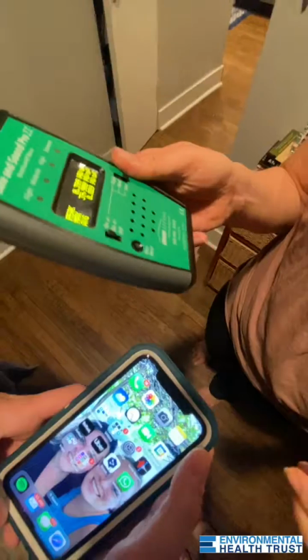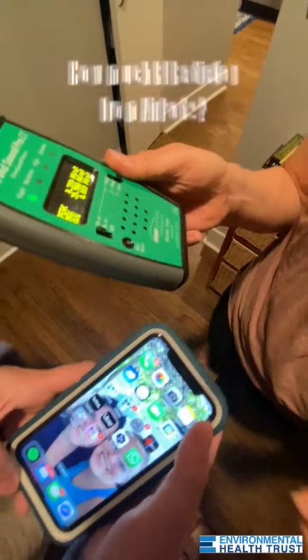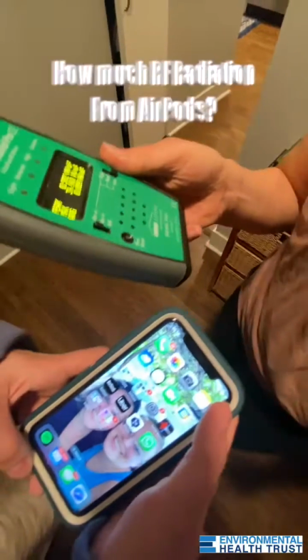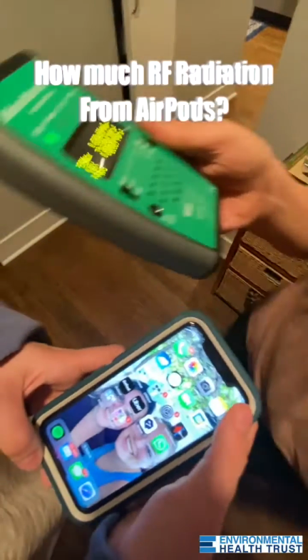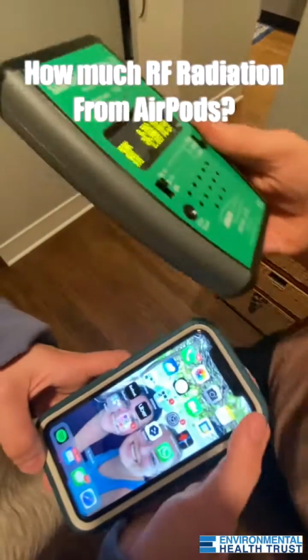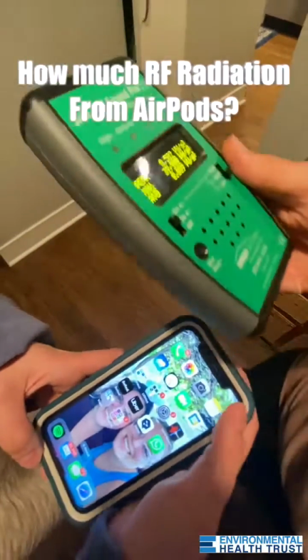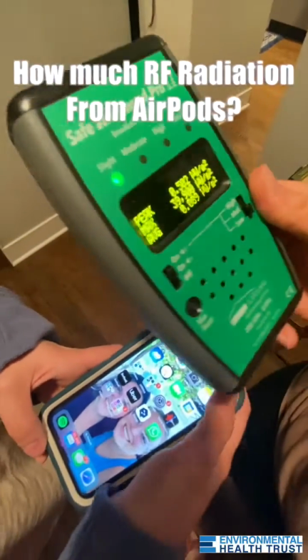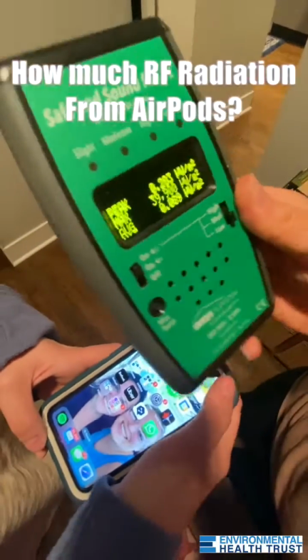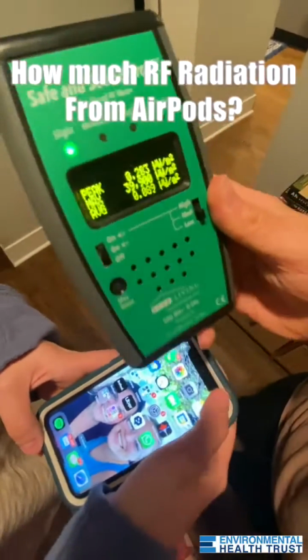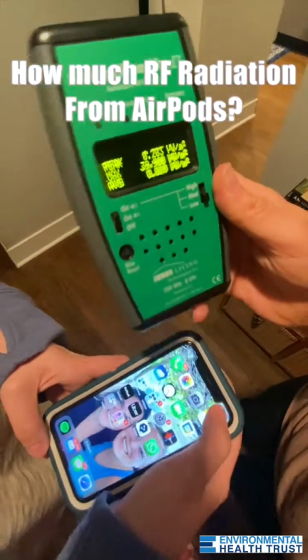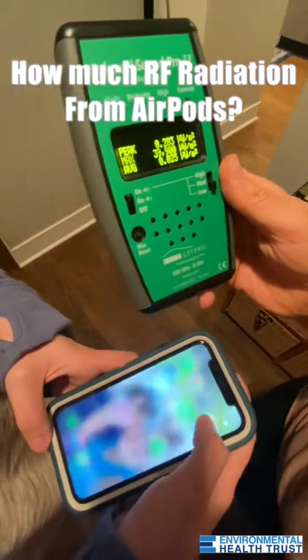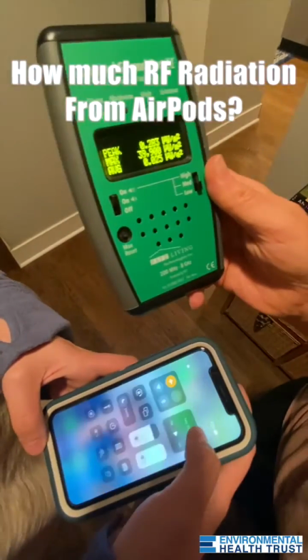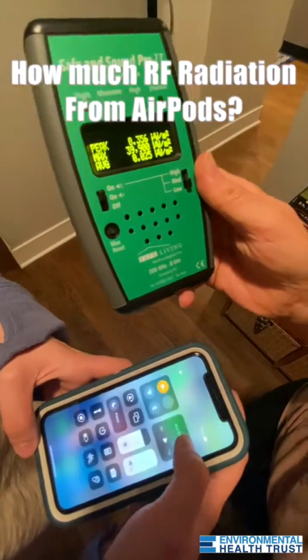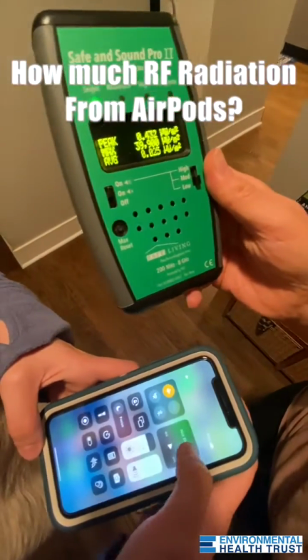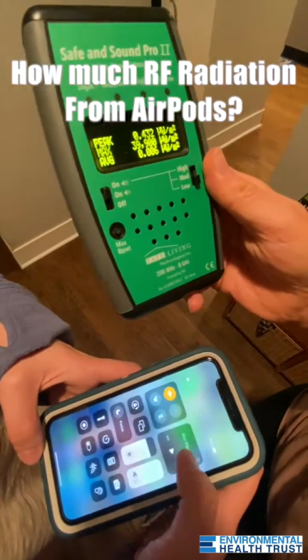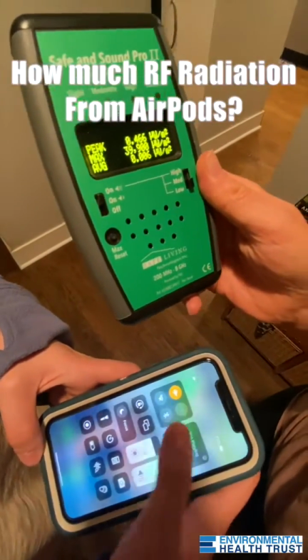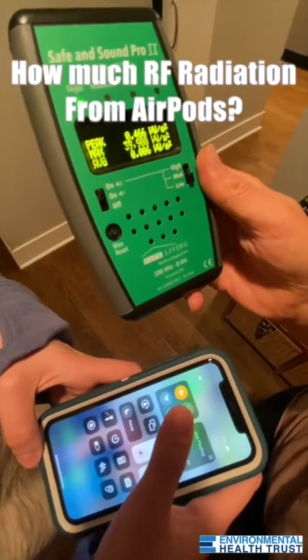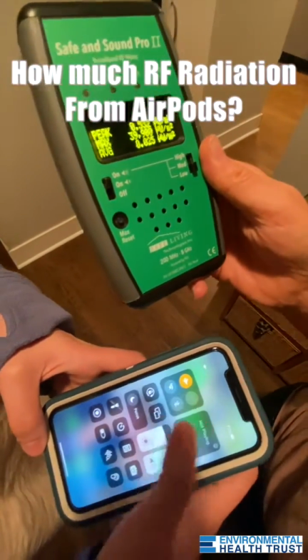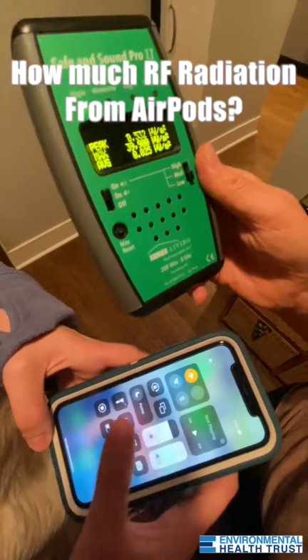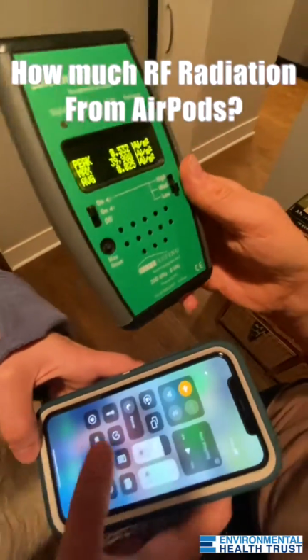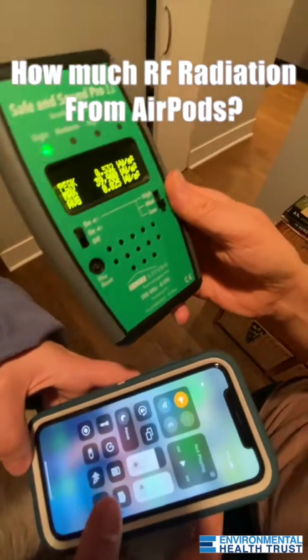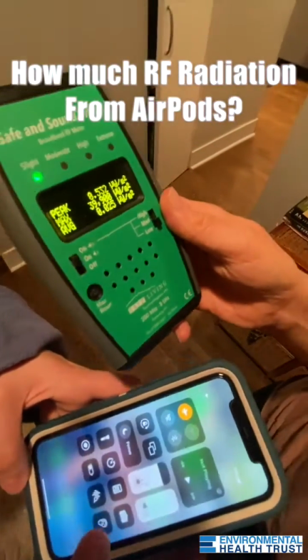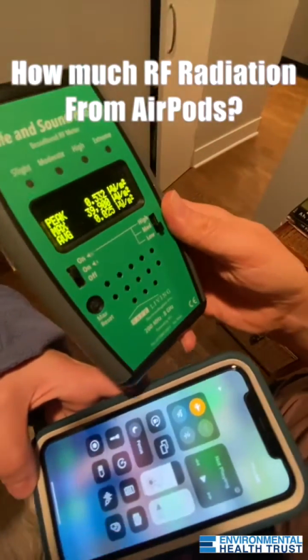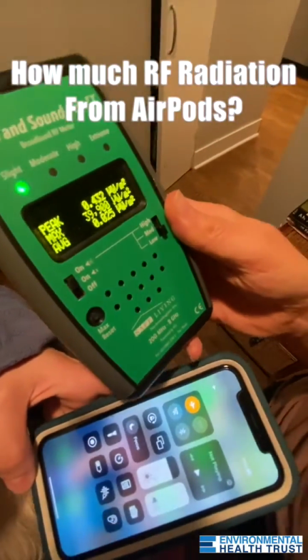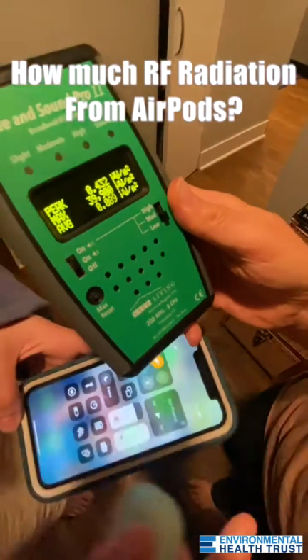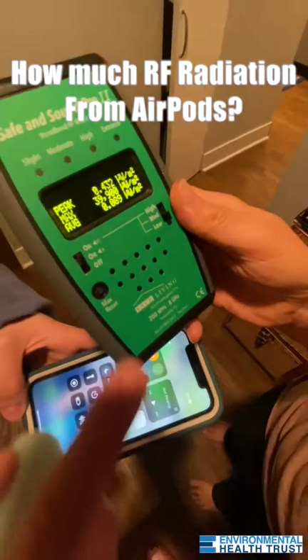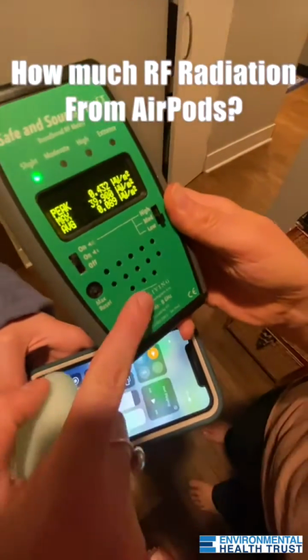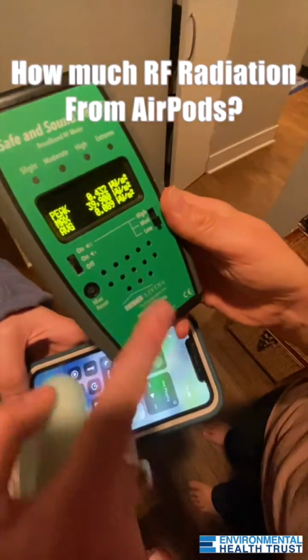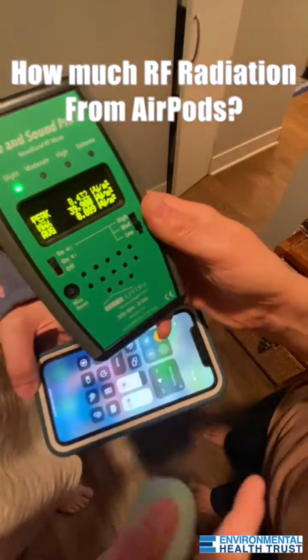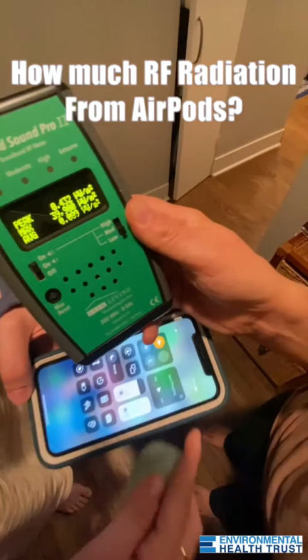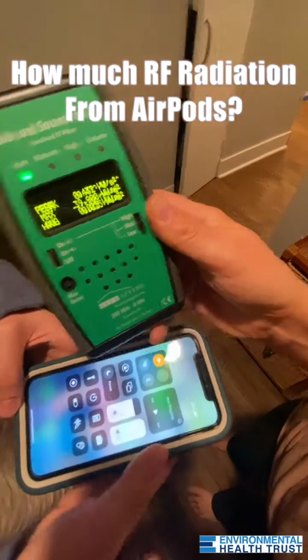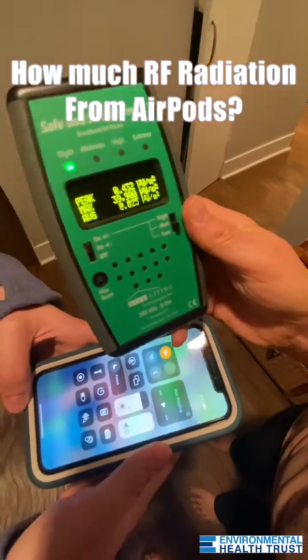Right now, we have my phone, and it is on airplane mode, and Bluetooth is off. And here's the radiation read.